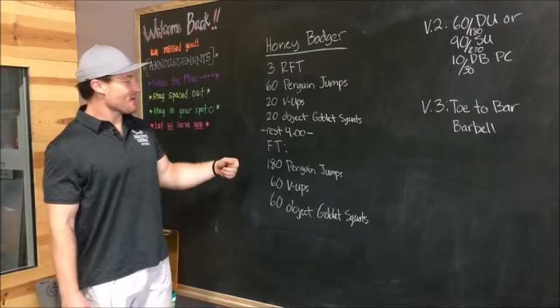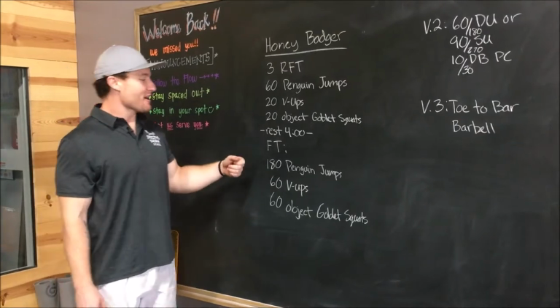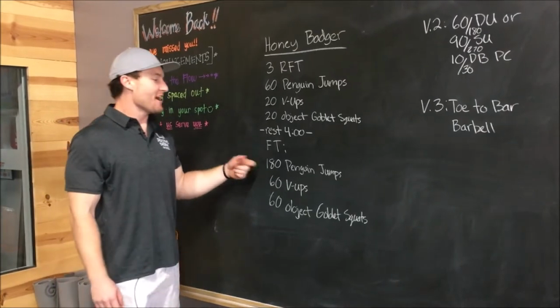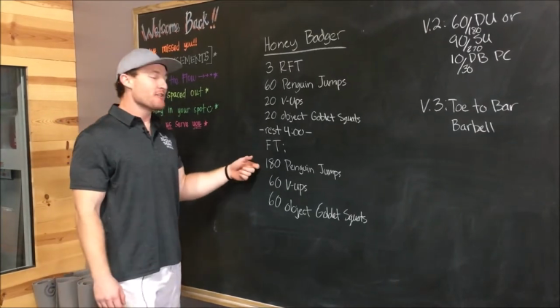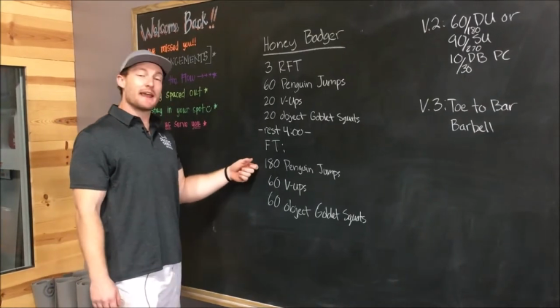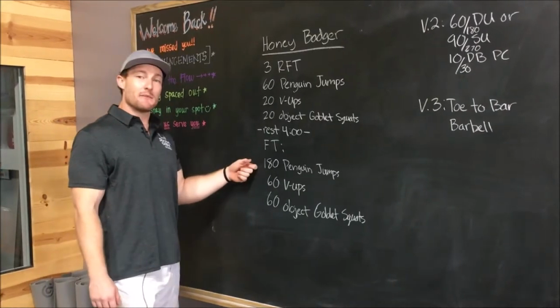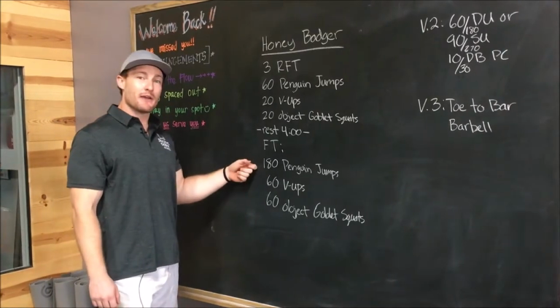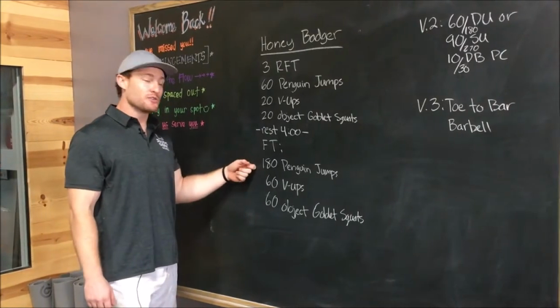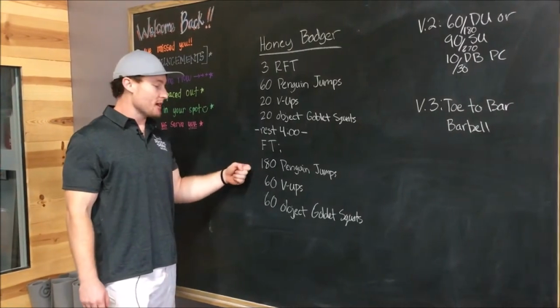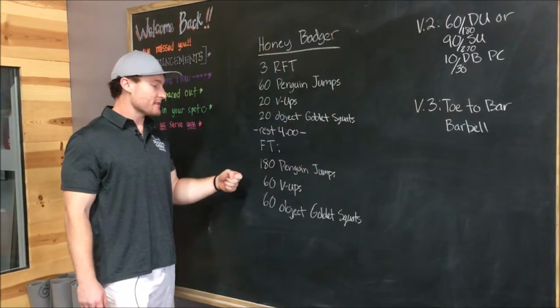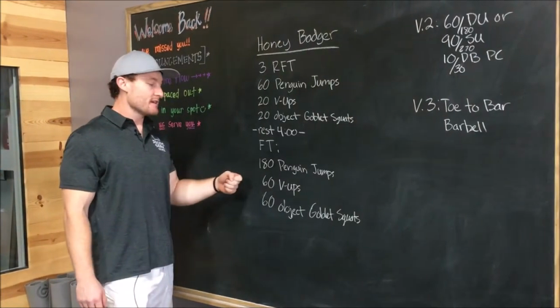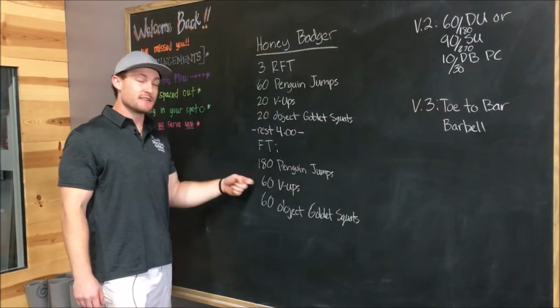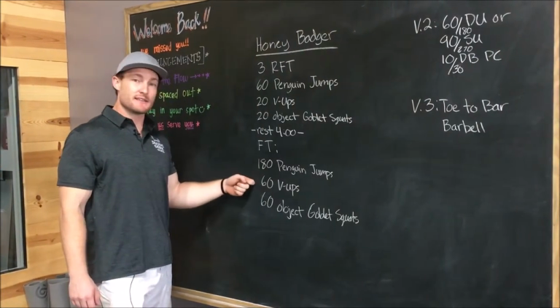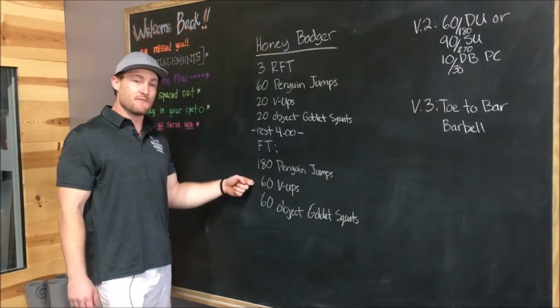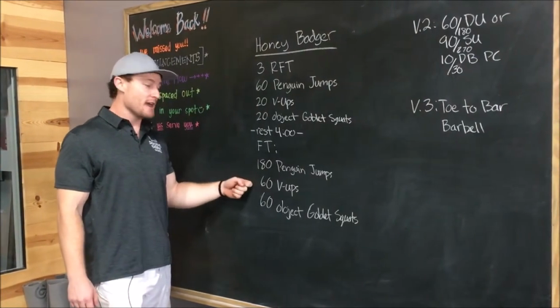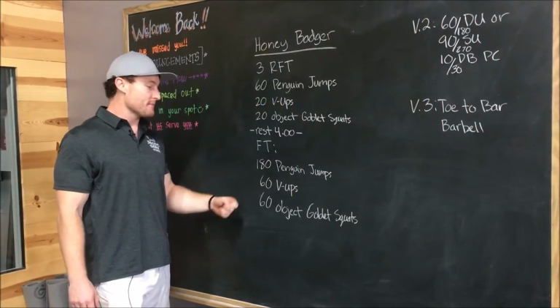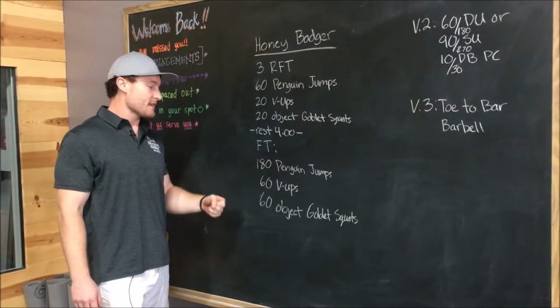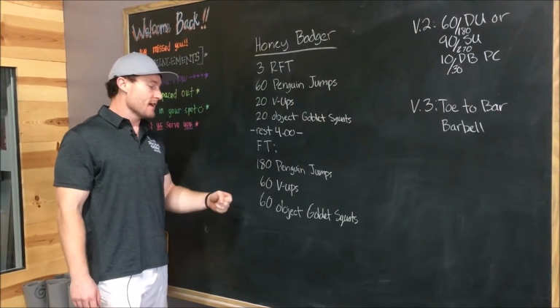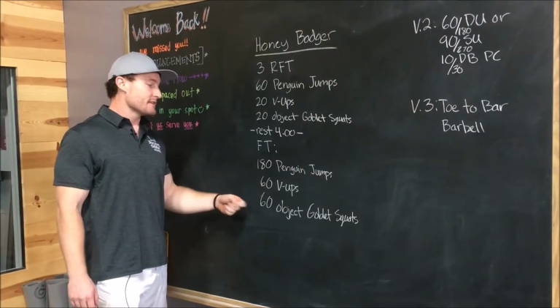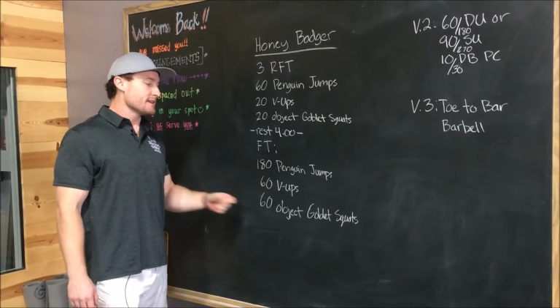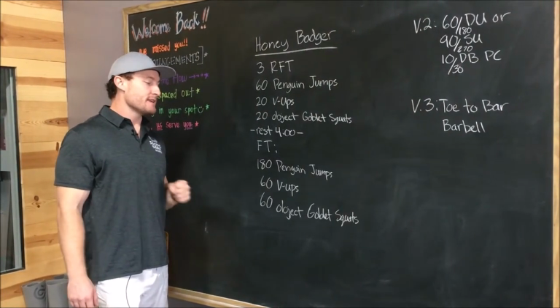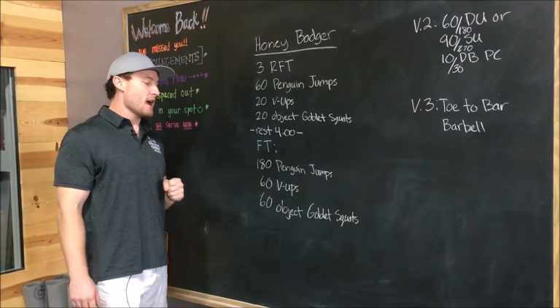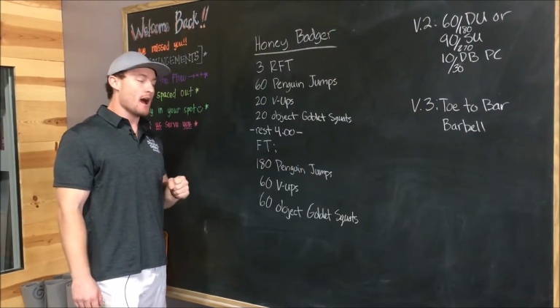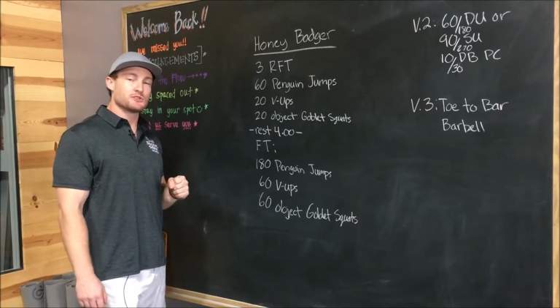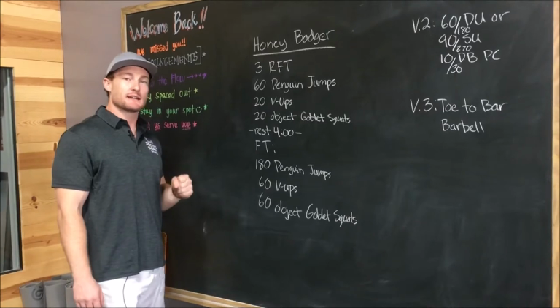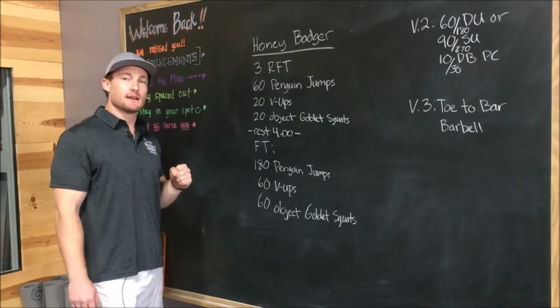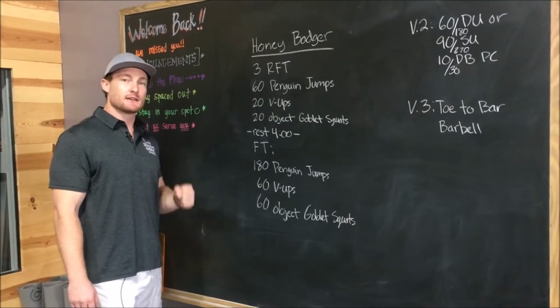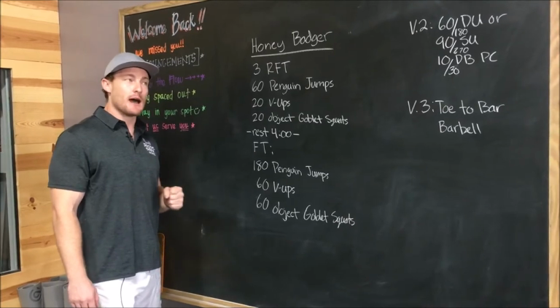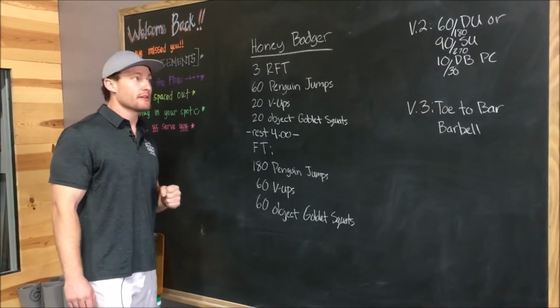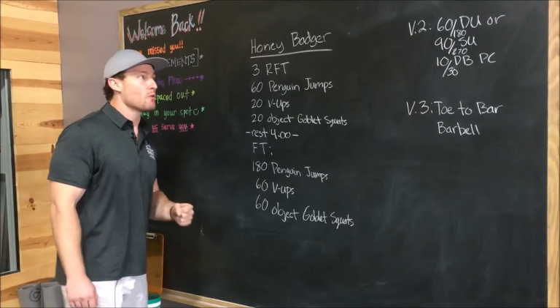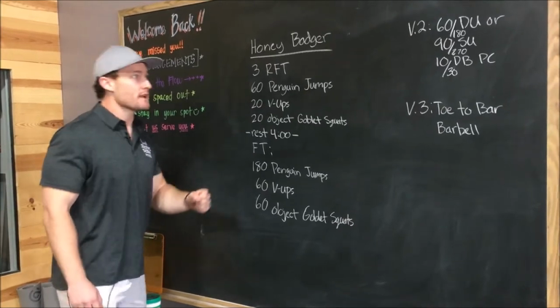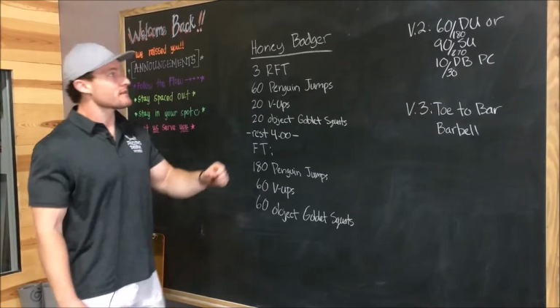We're going 180 penguin jumps, 60 v-ups, and 60 object goblet squats.